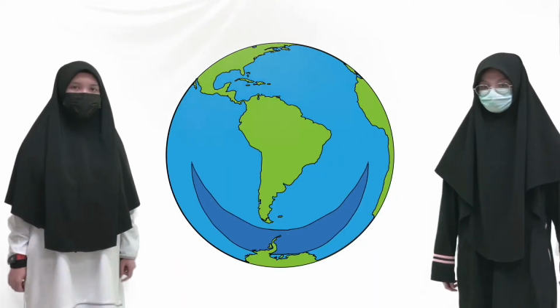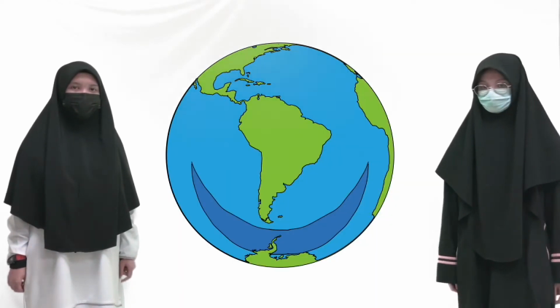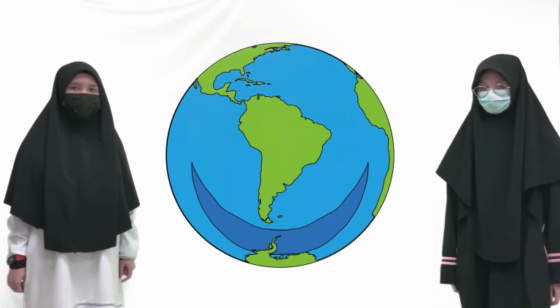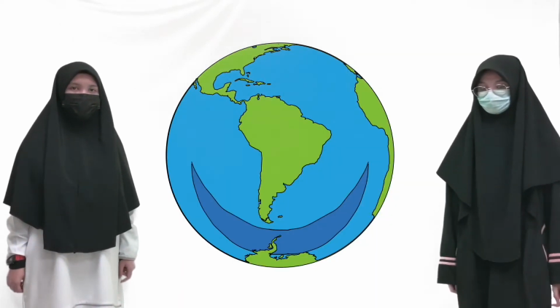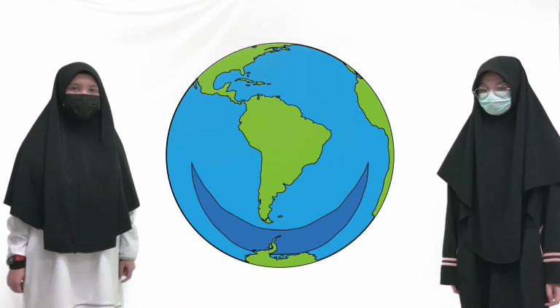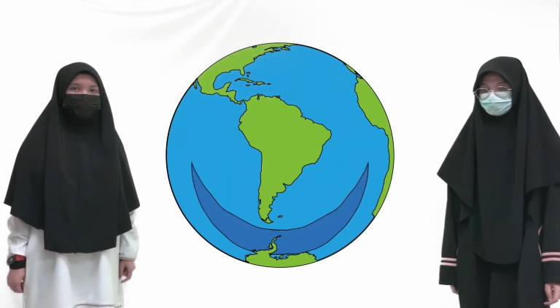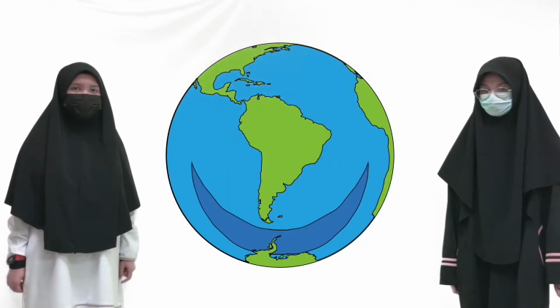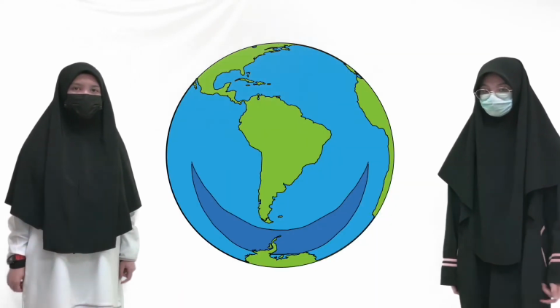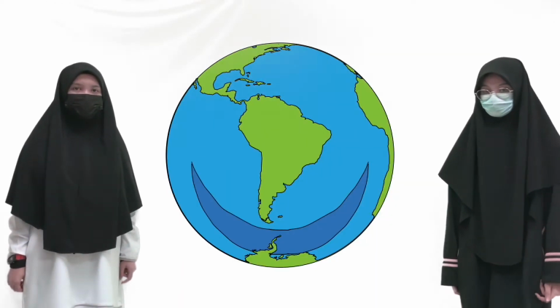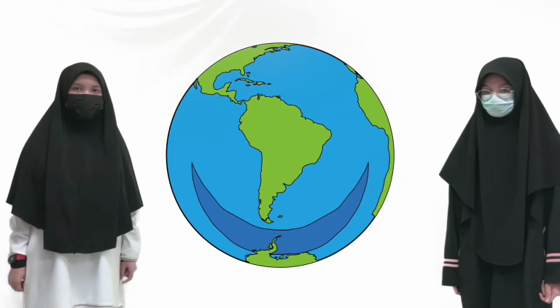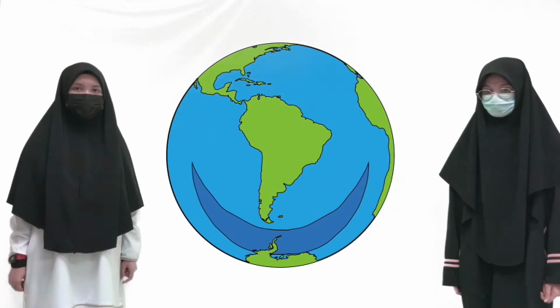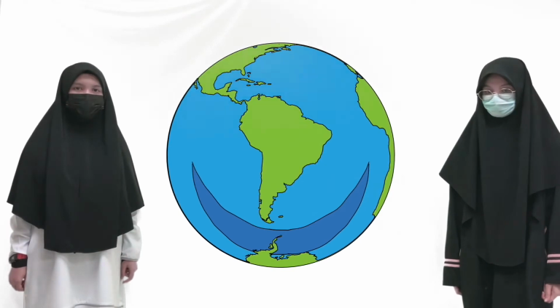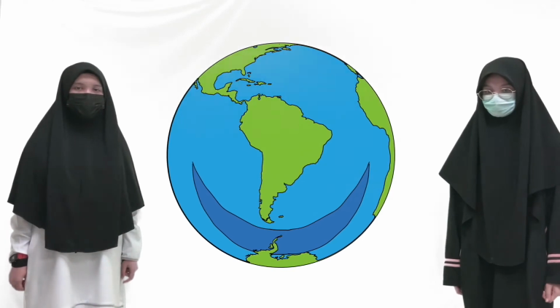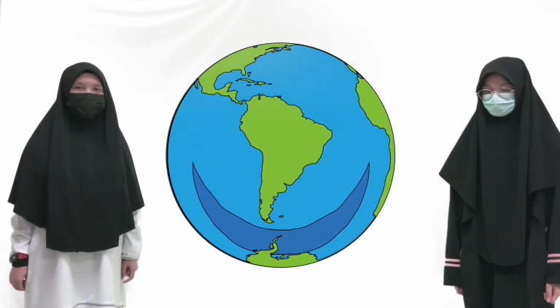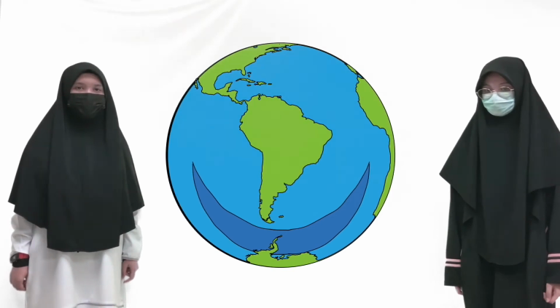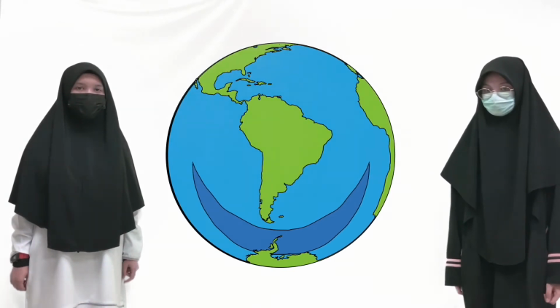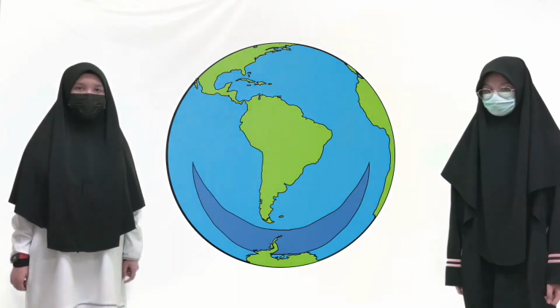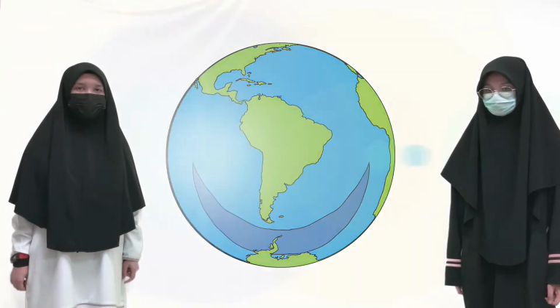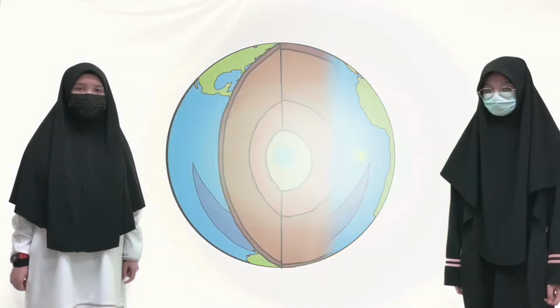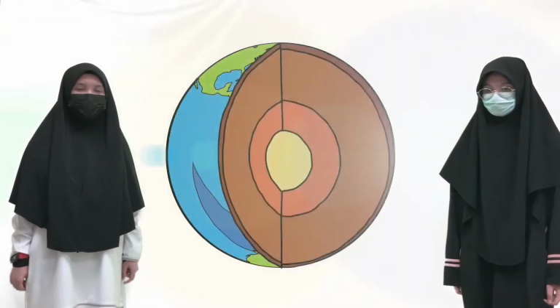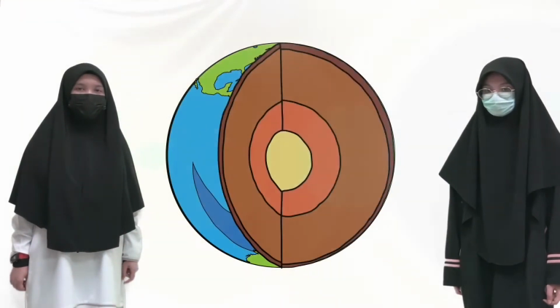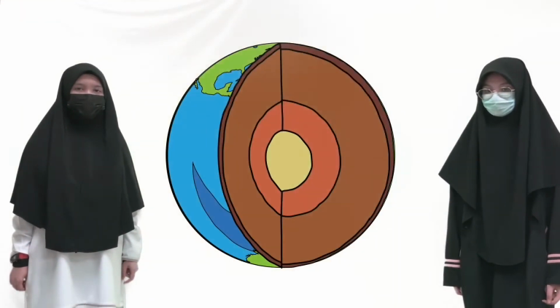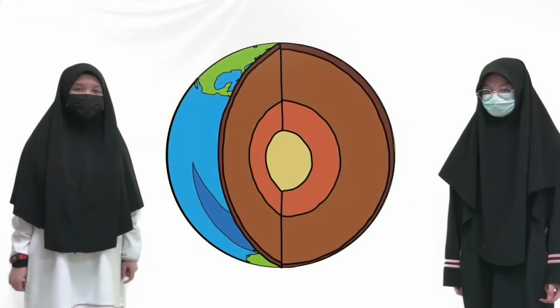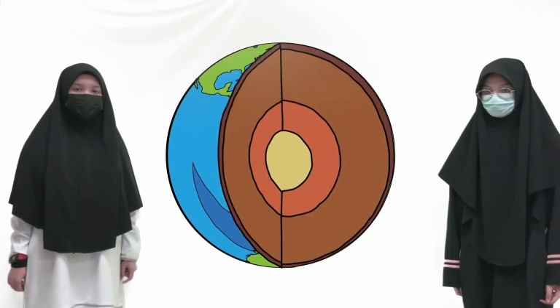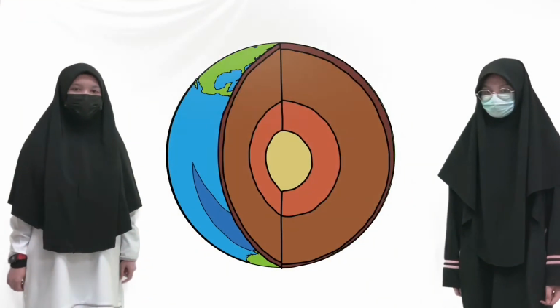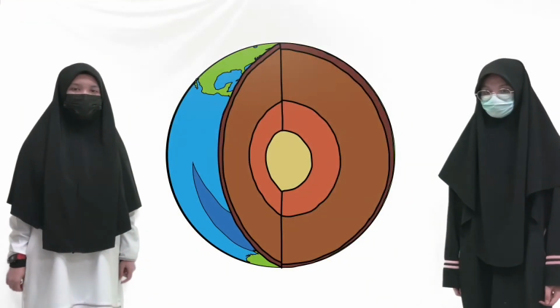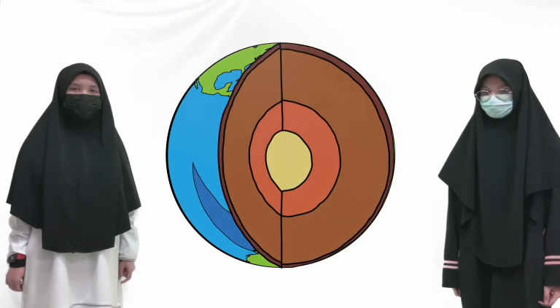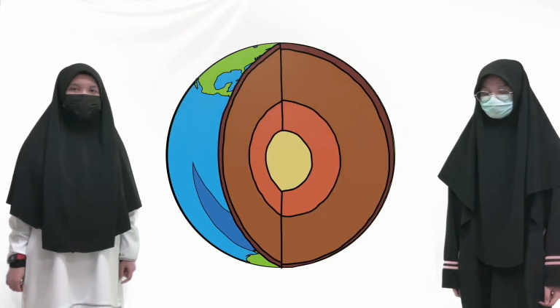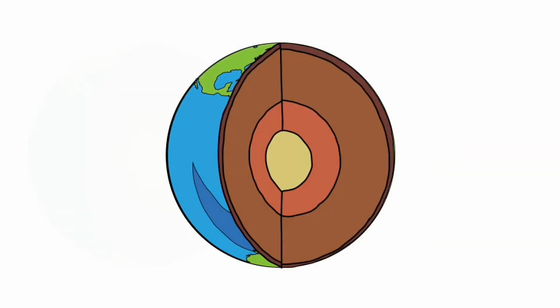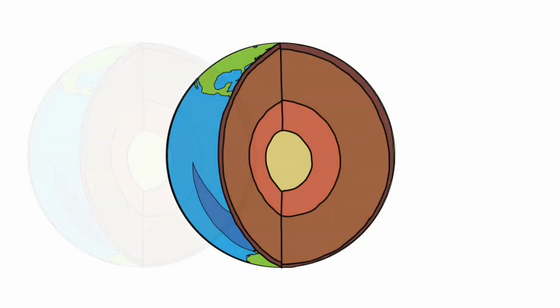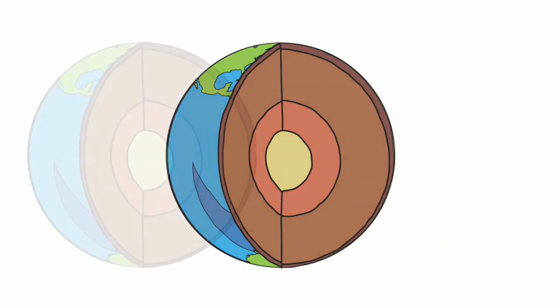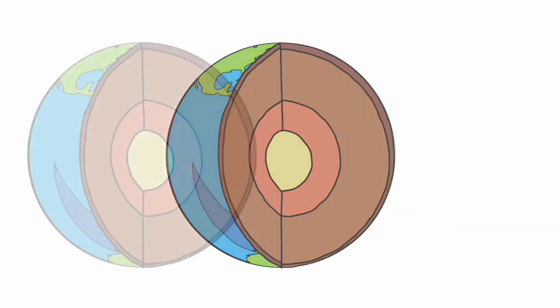Earth is our home planet. Earth can be divided into three main layers according to its physical properties.